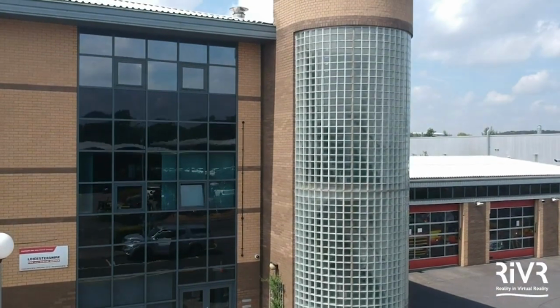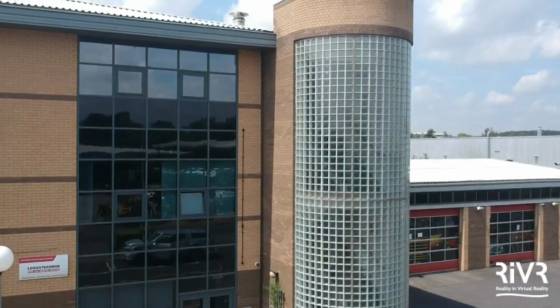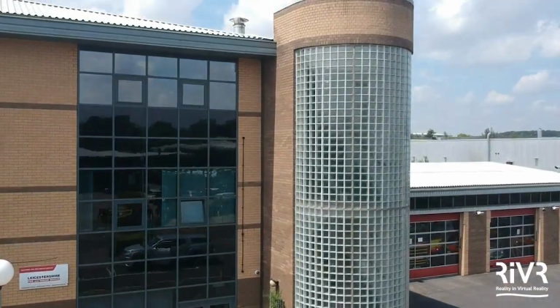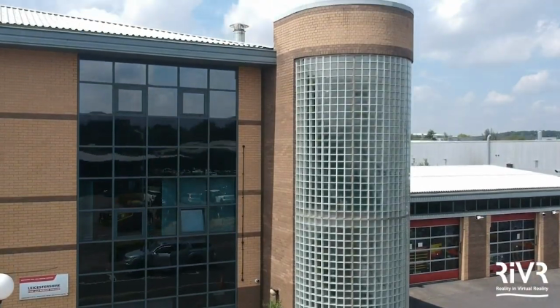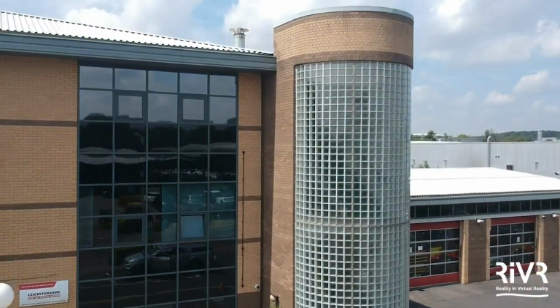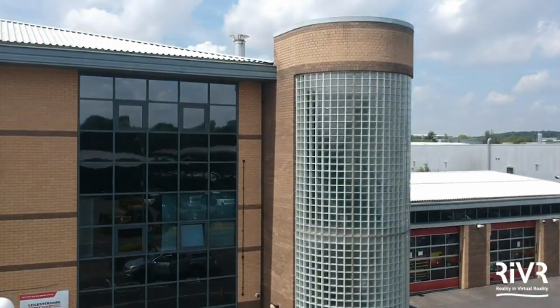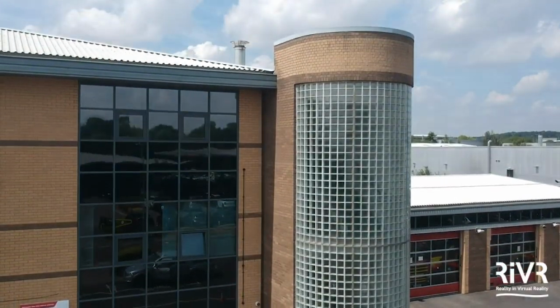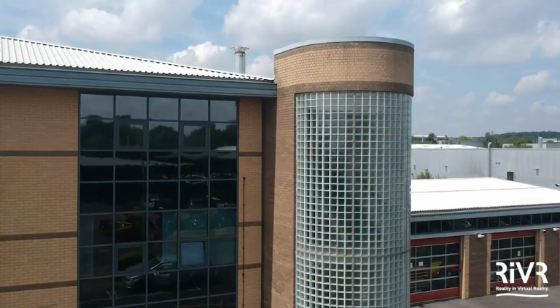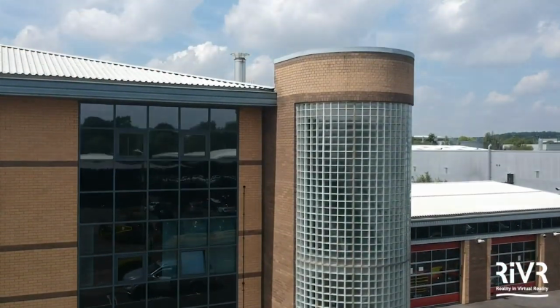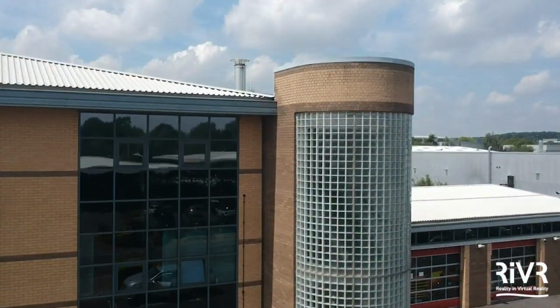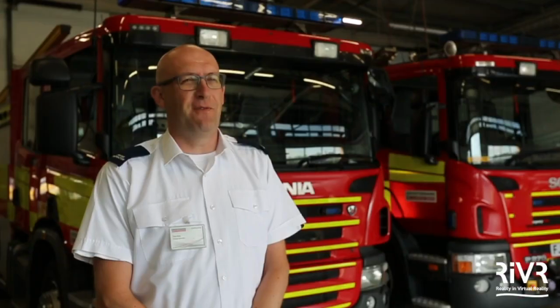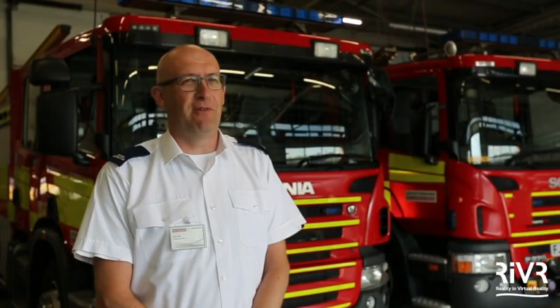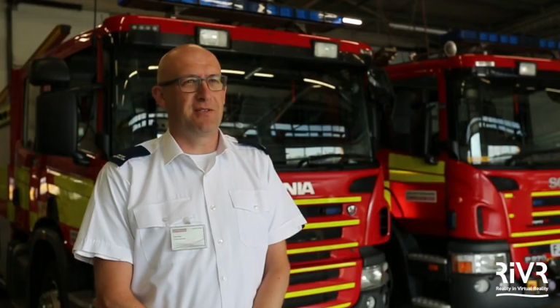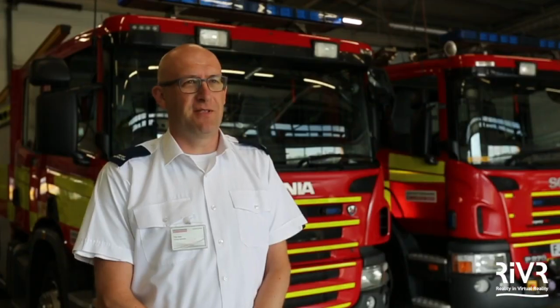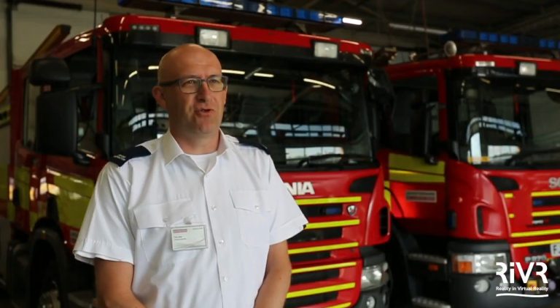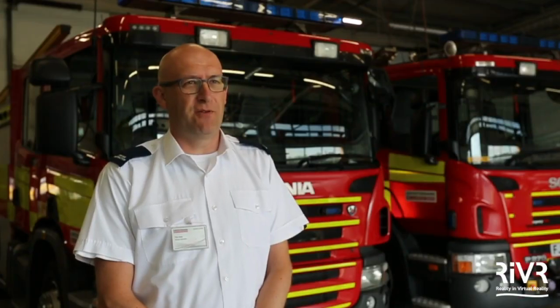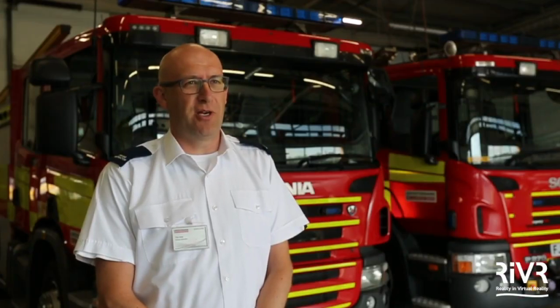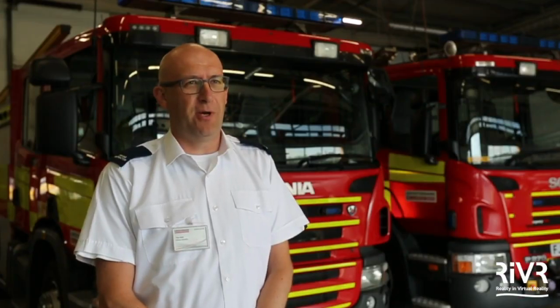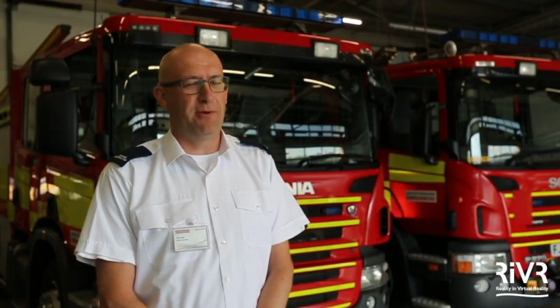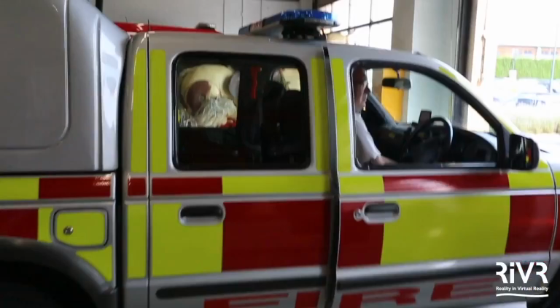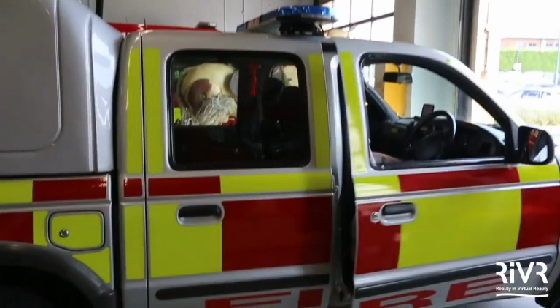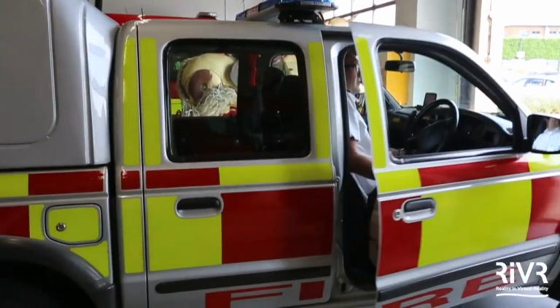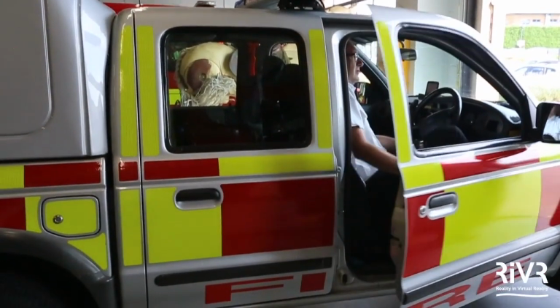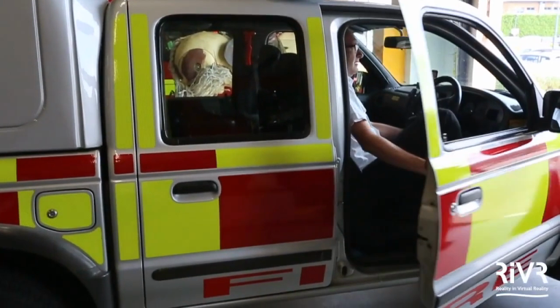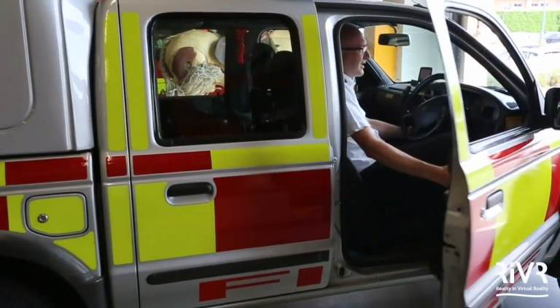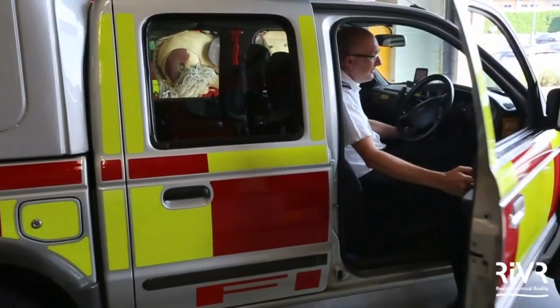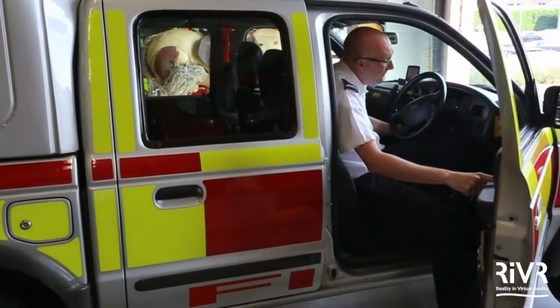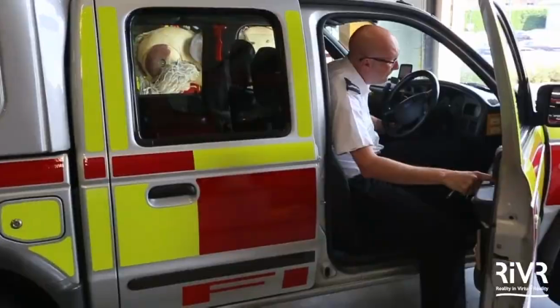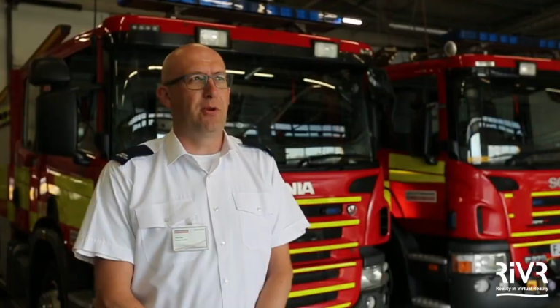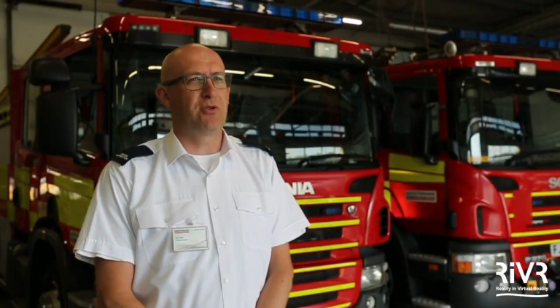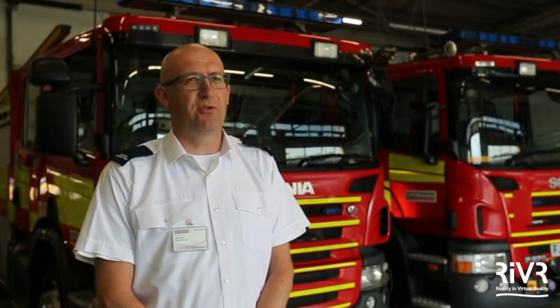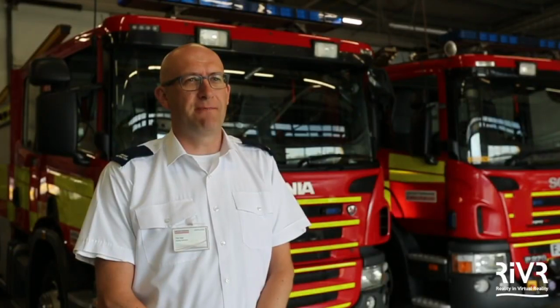I'm Trev Neal. I work at Leicester Fire and Rescue Service in the driver training department. I'm a driving instructor teaching blue light driving training.